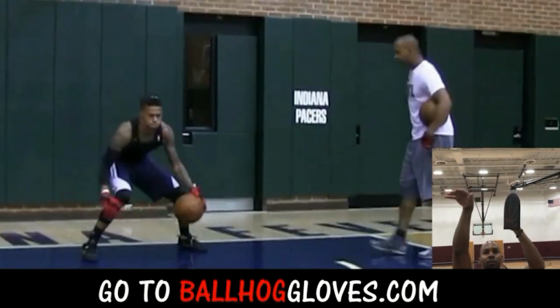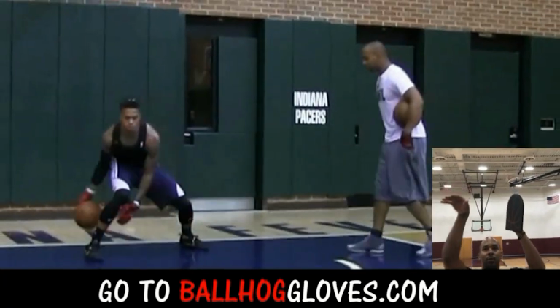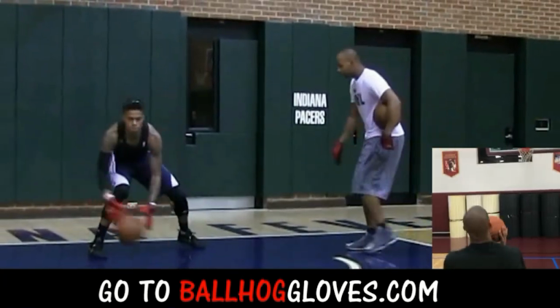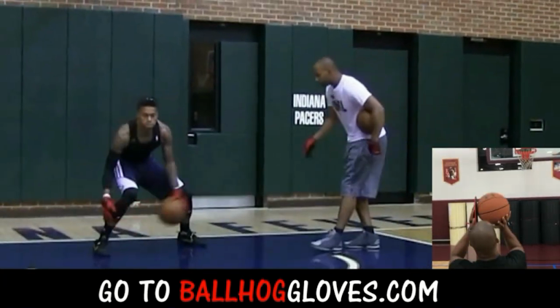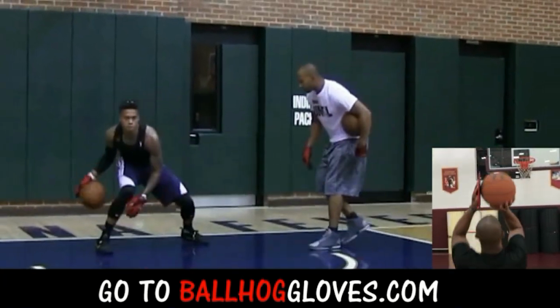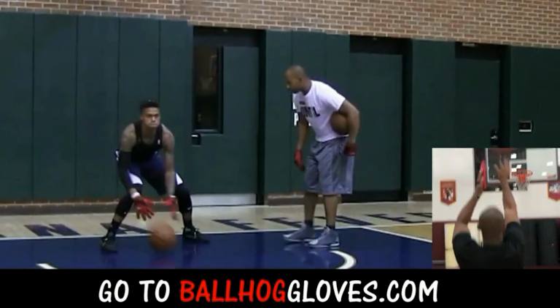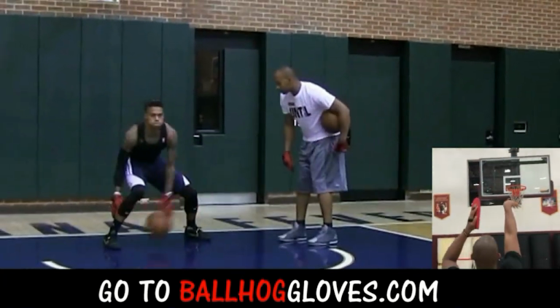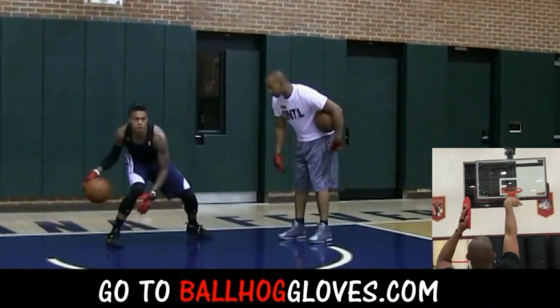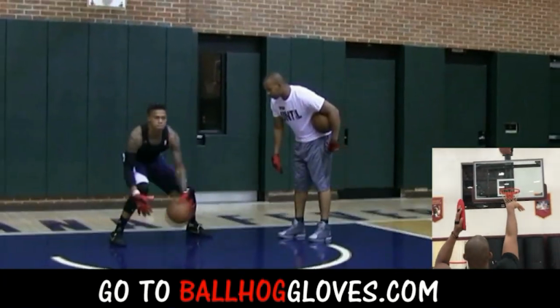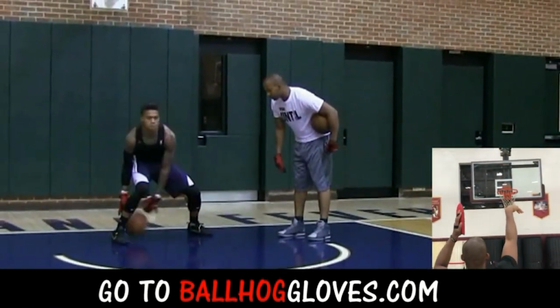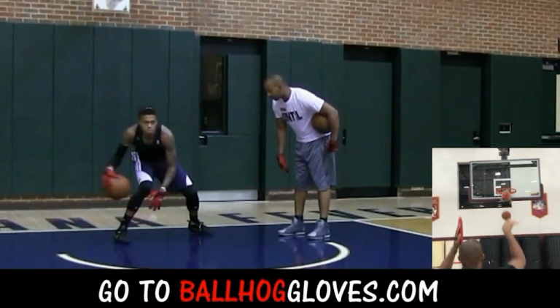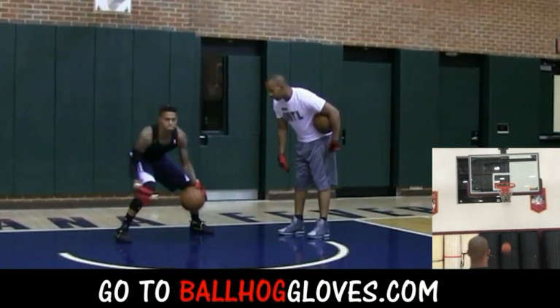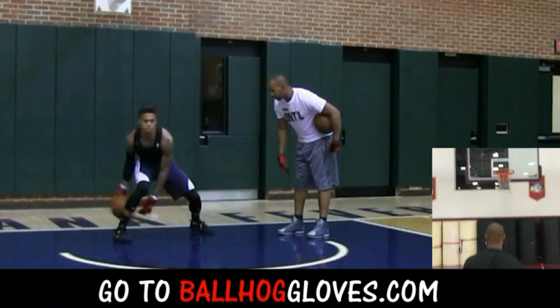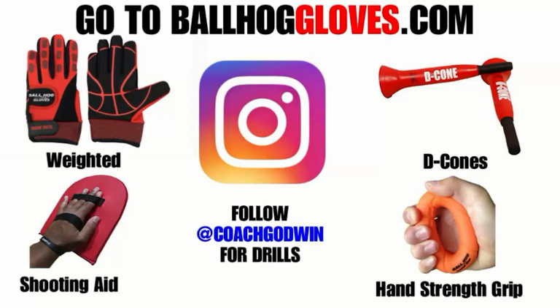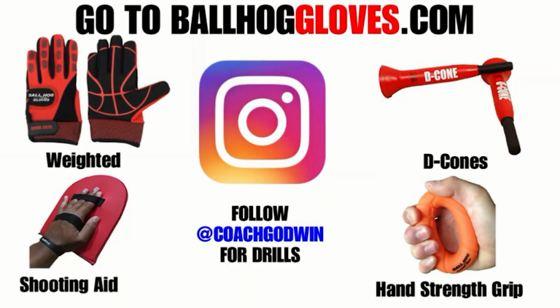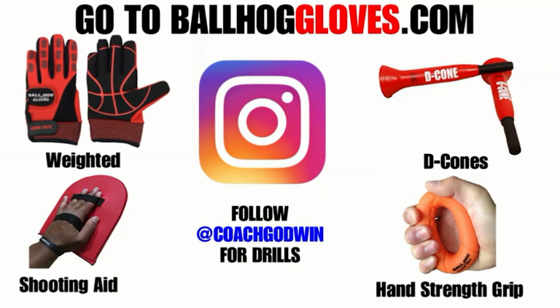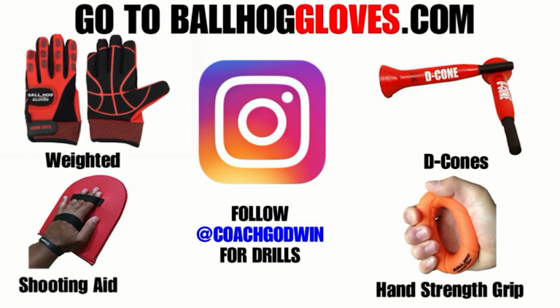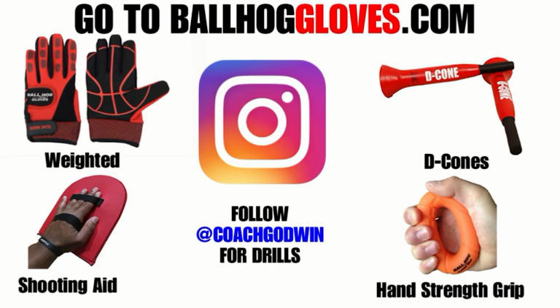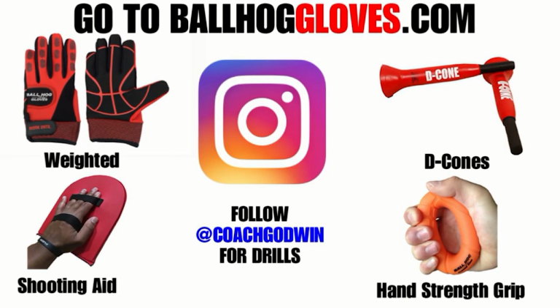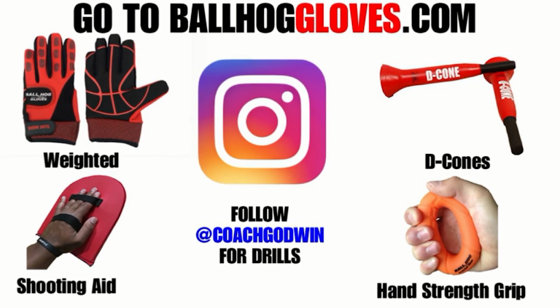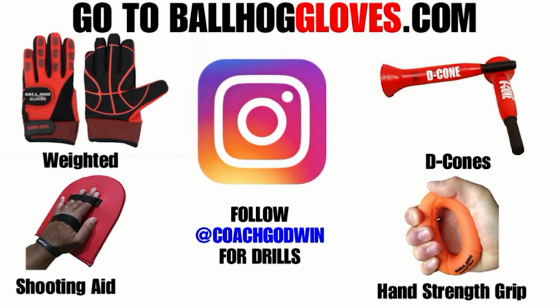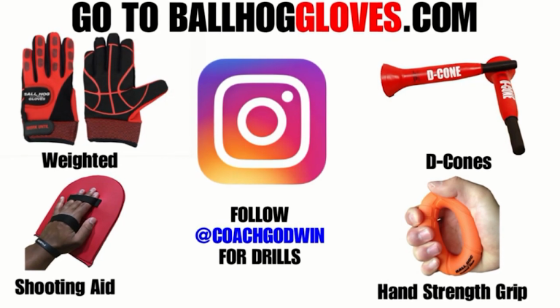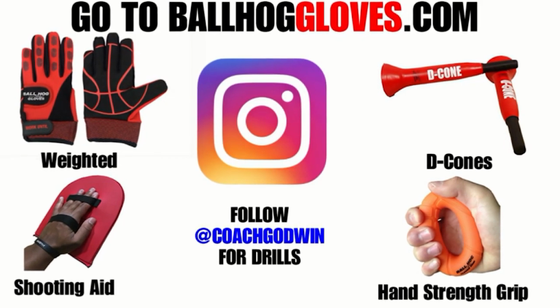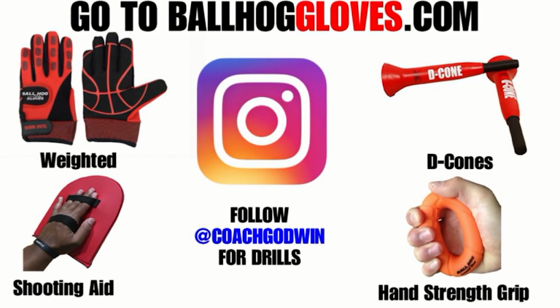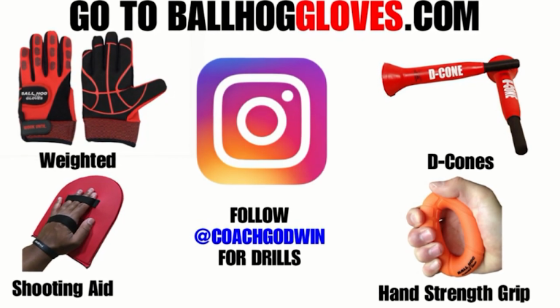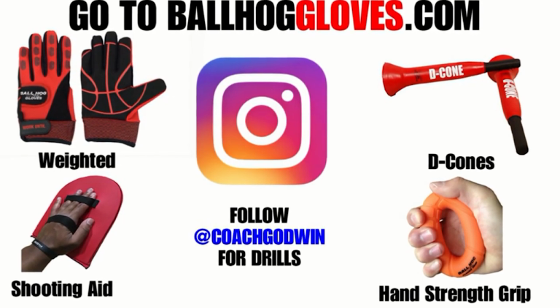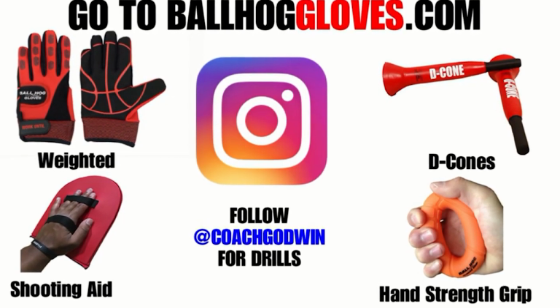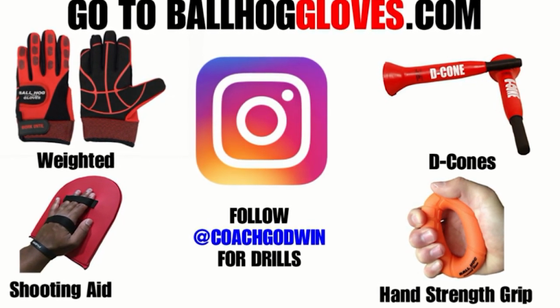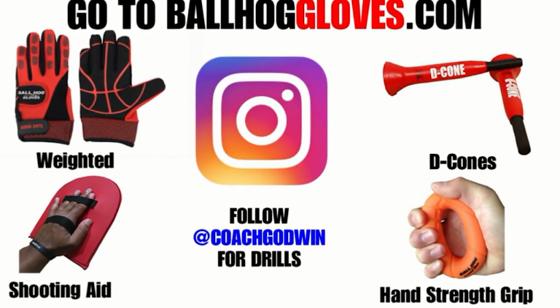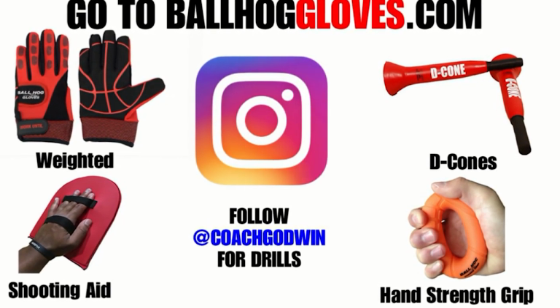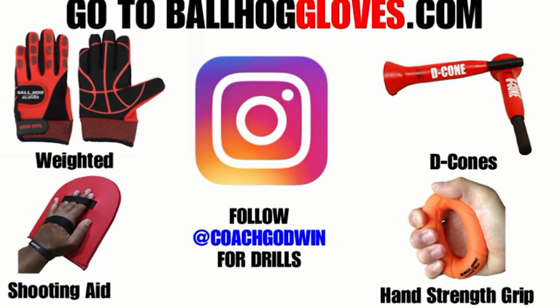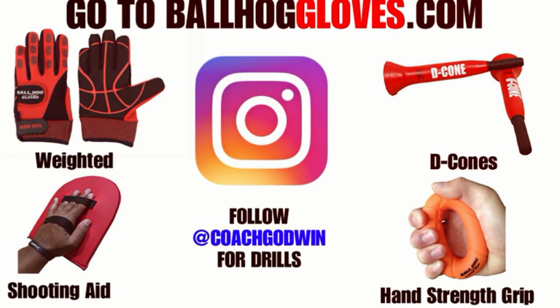Same thing with this — it's the most realistic way to get into a game. For basketball drills, follow Coach Godwin on Instagram and go to BallHallGloves.com.